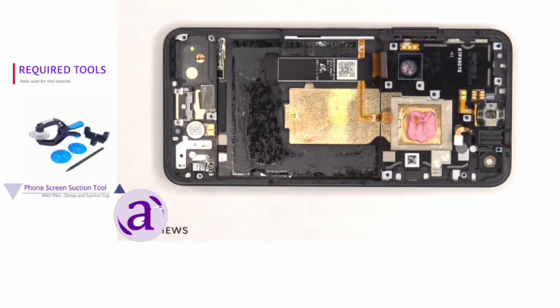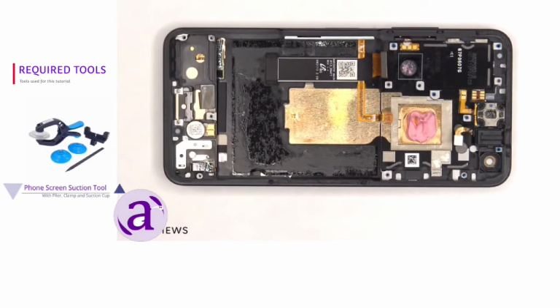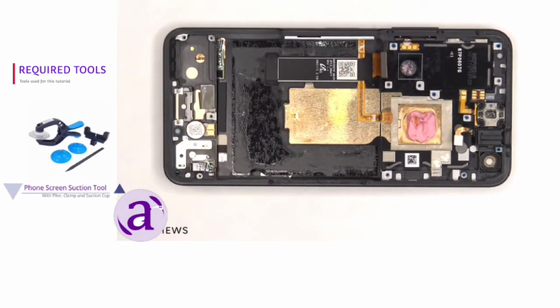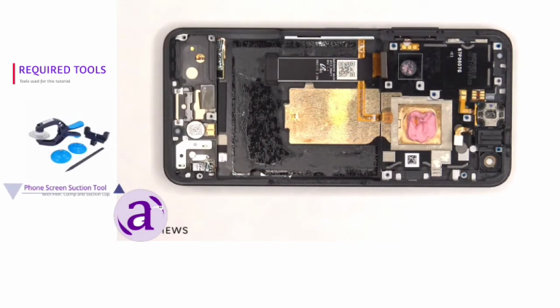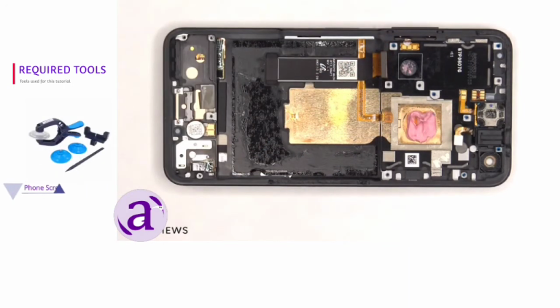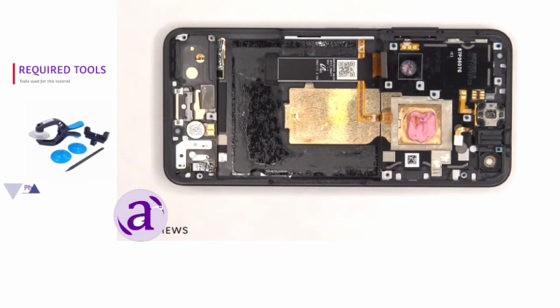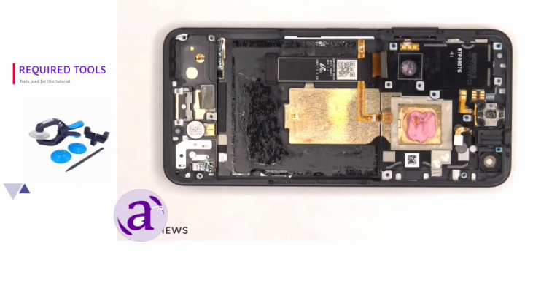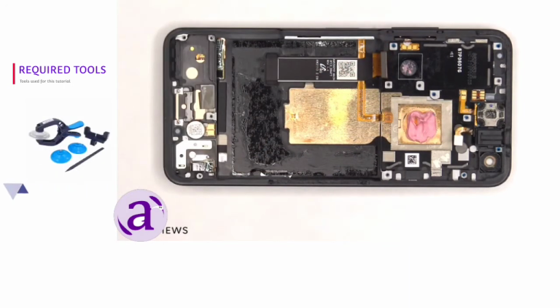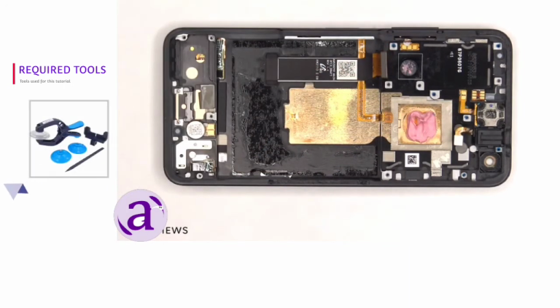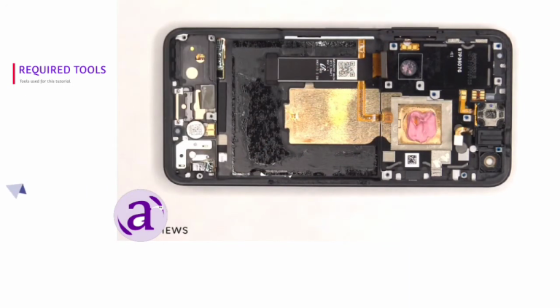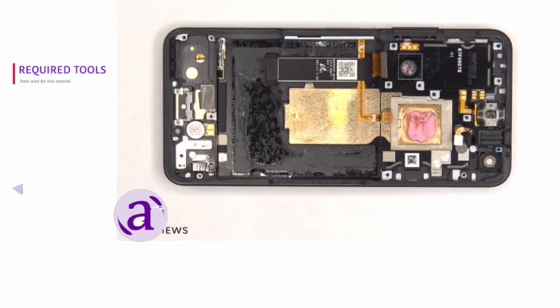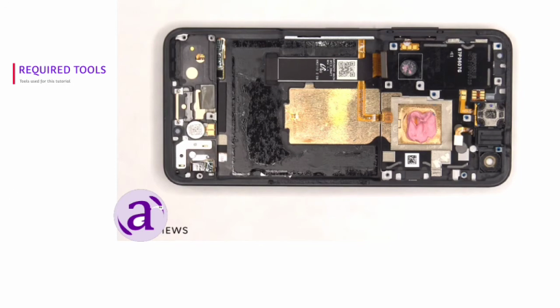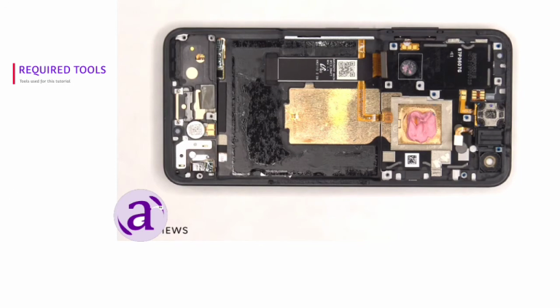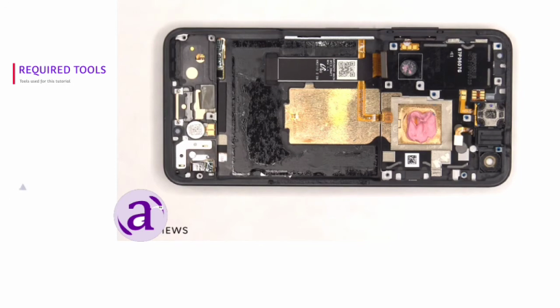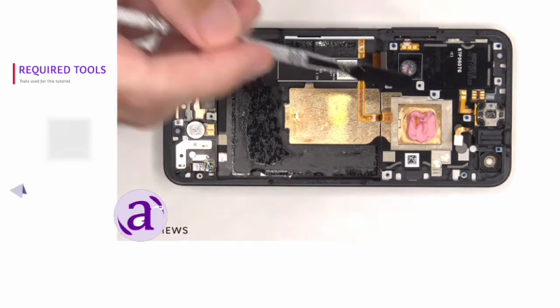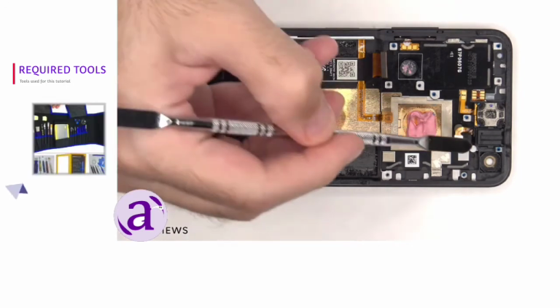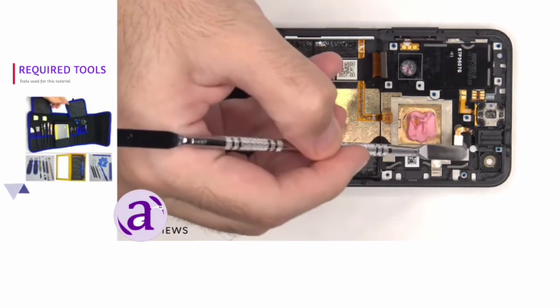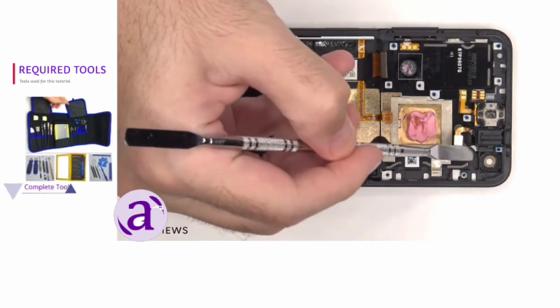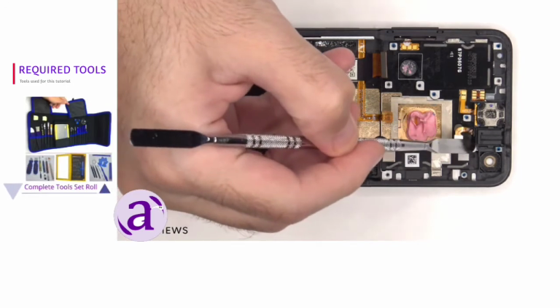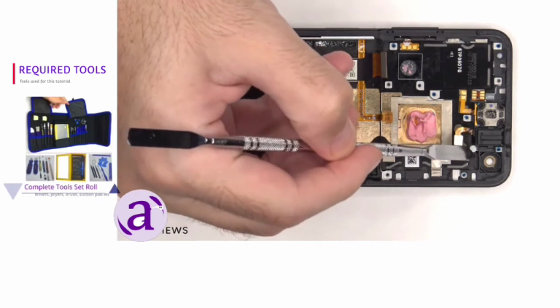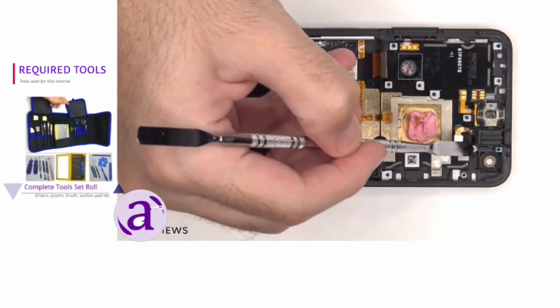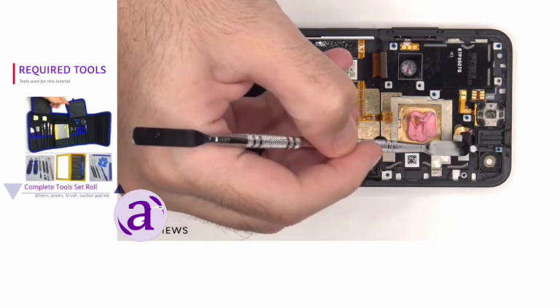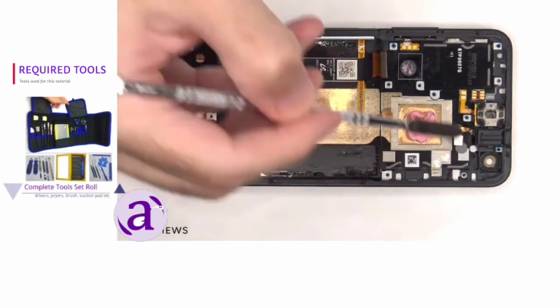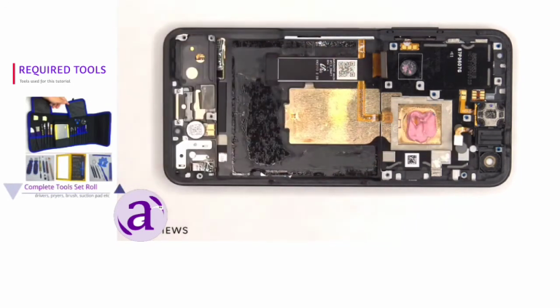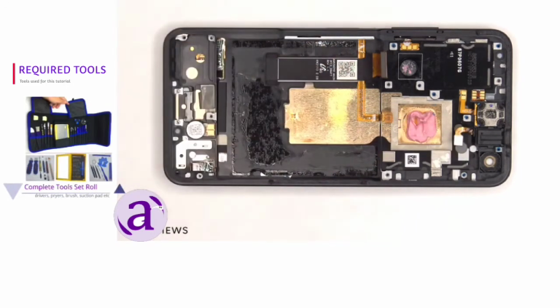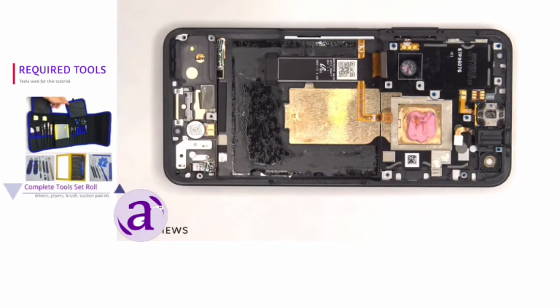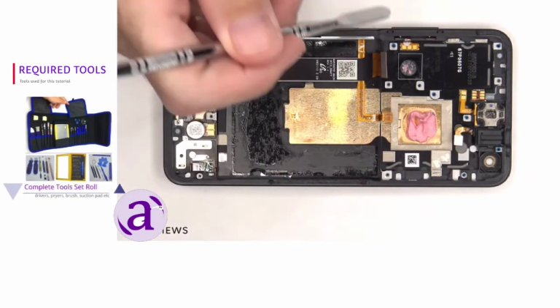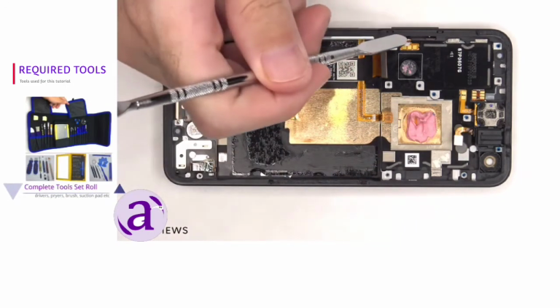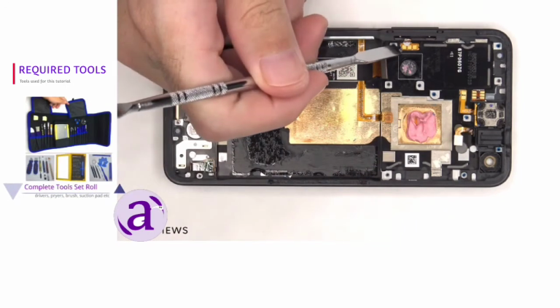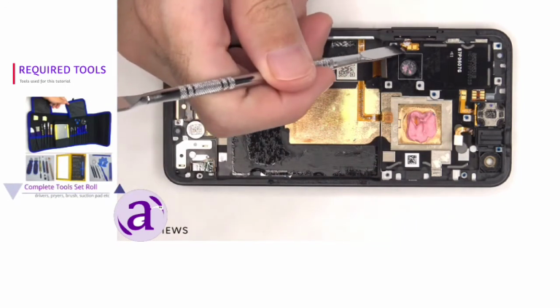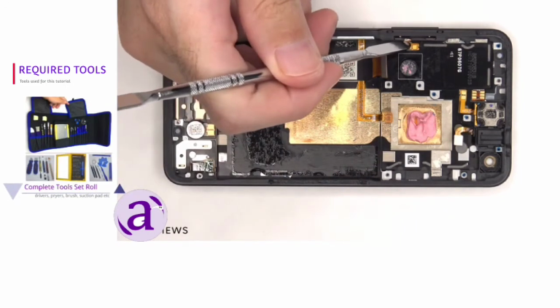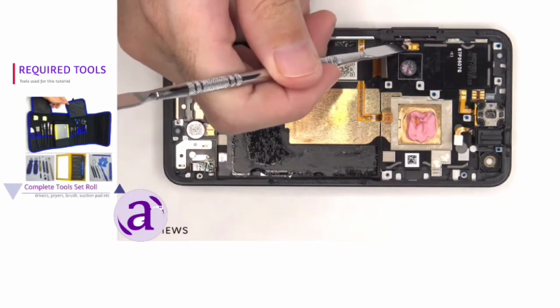There are two more liquid damage indicator stickers on this frame — one located next to the headphone jack, and one by the volume keys.